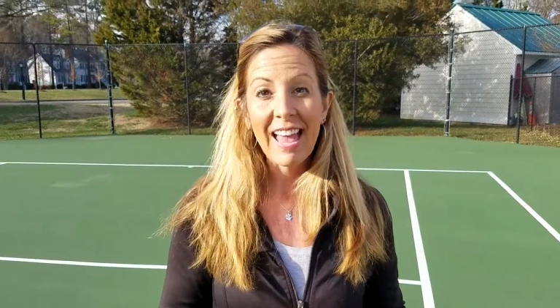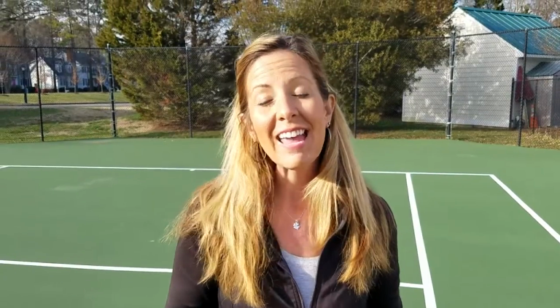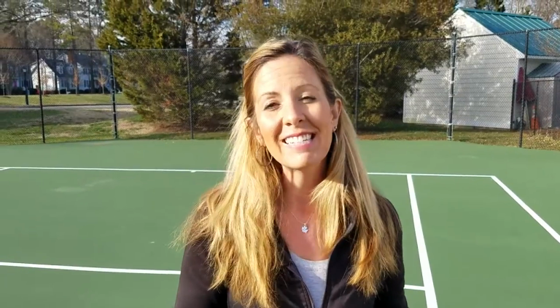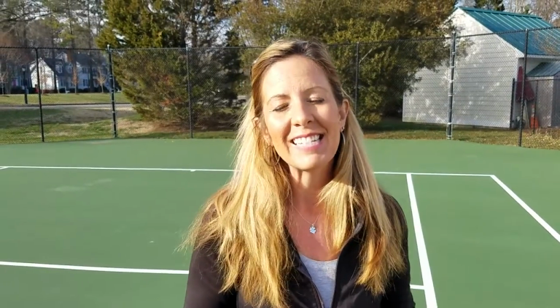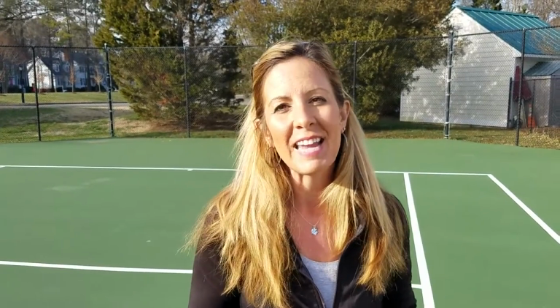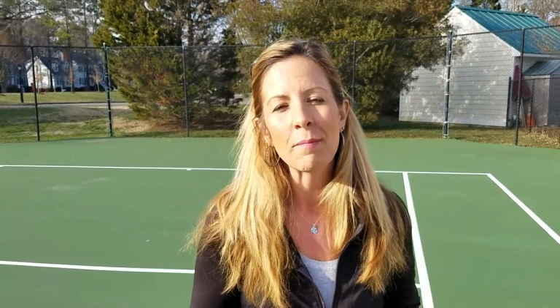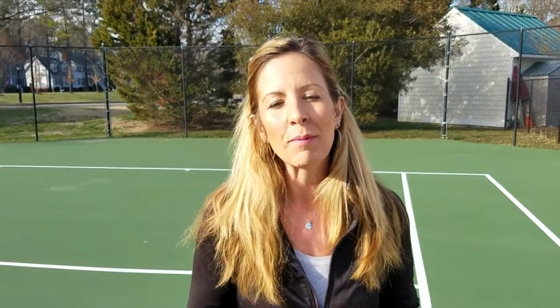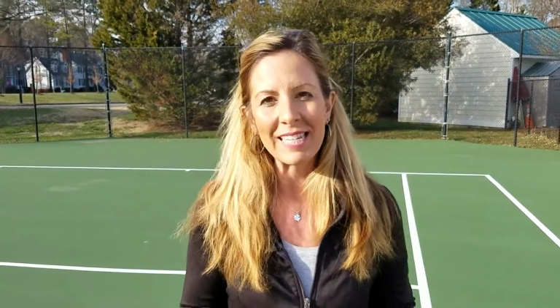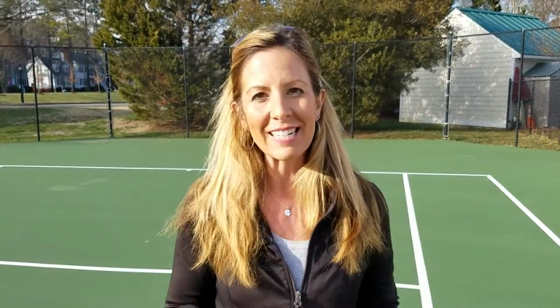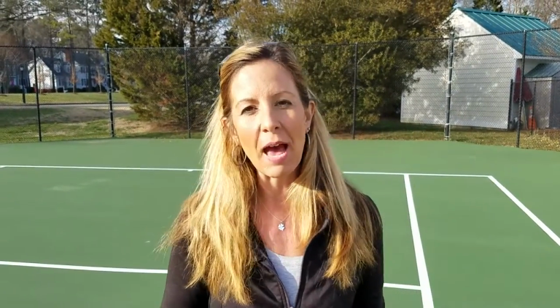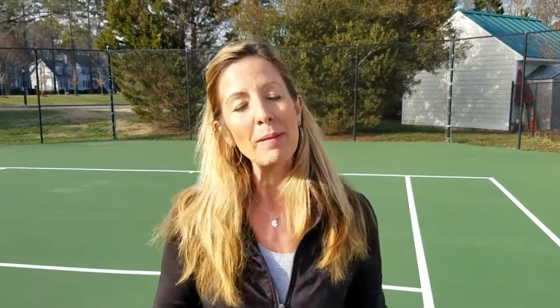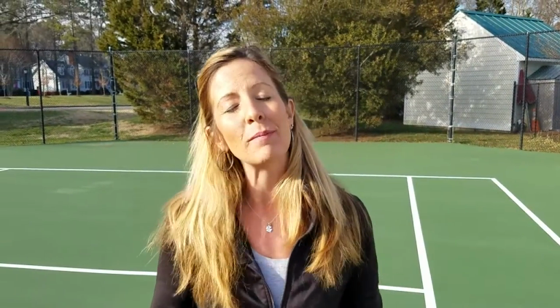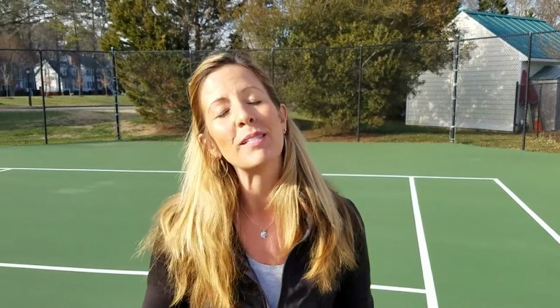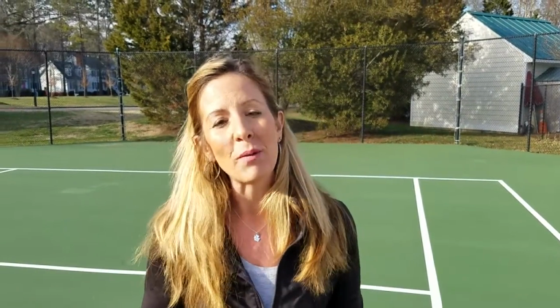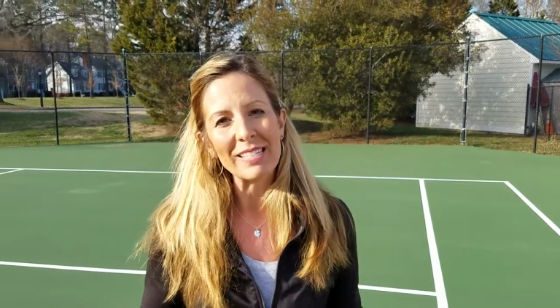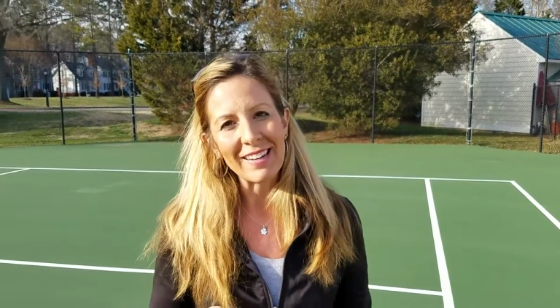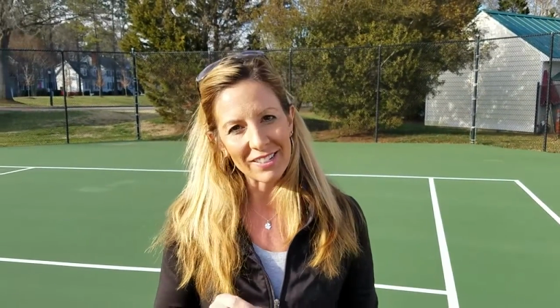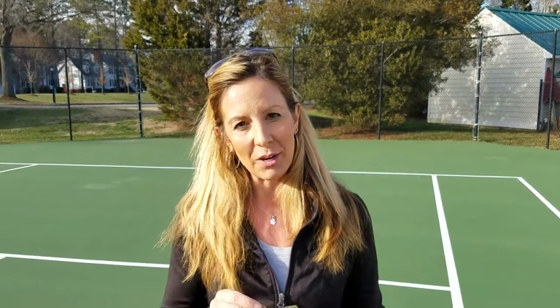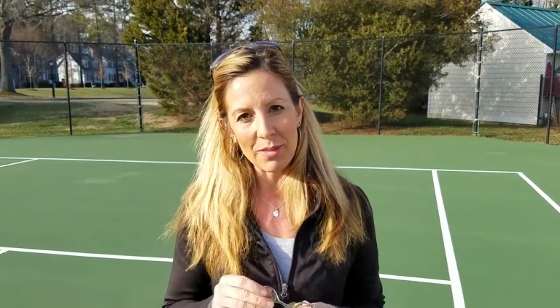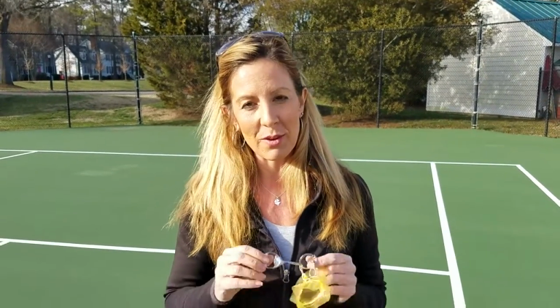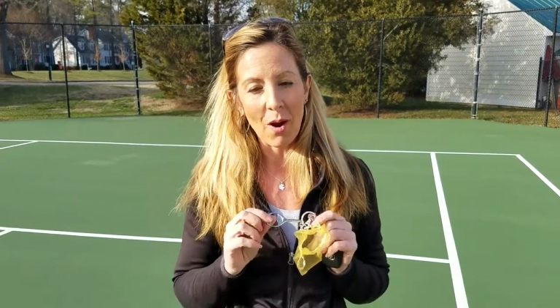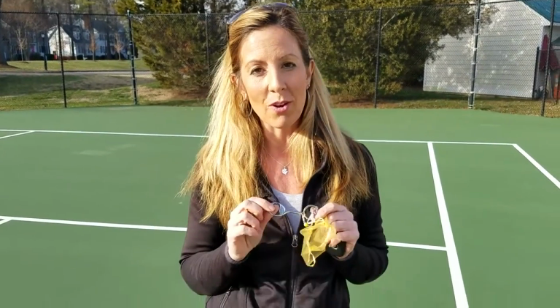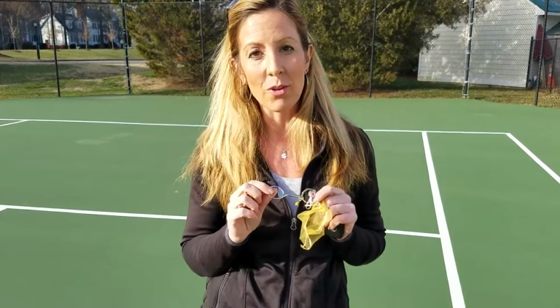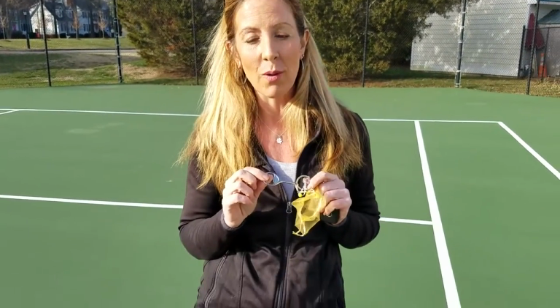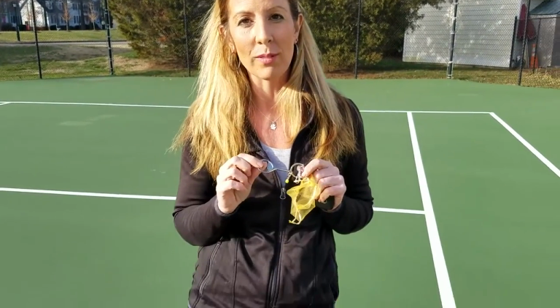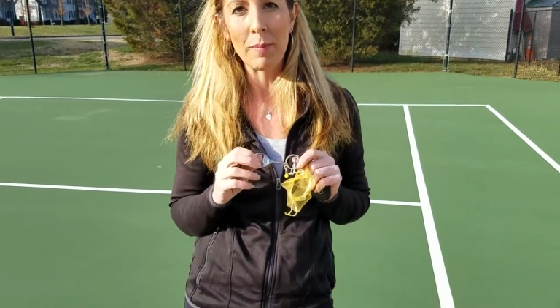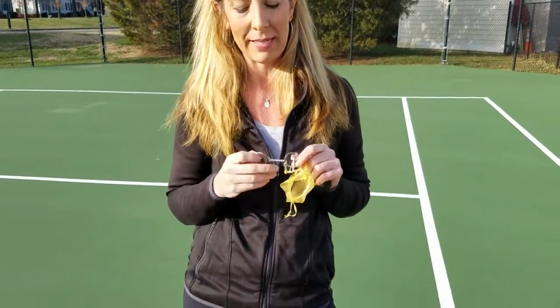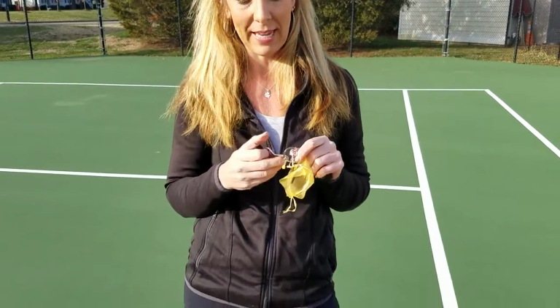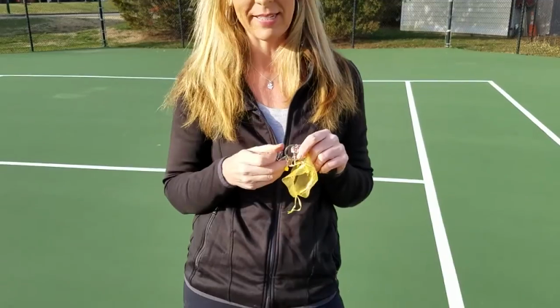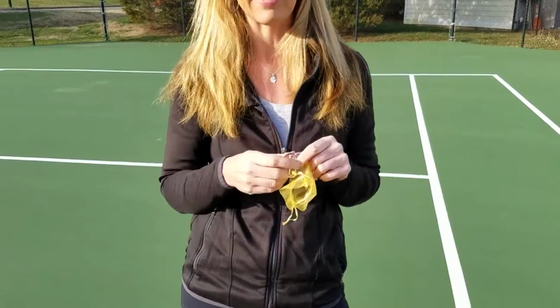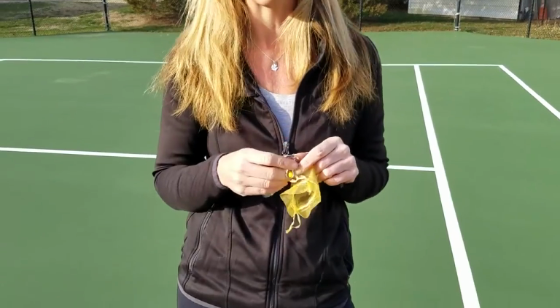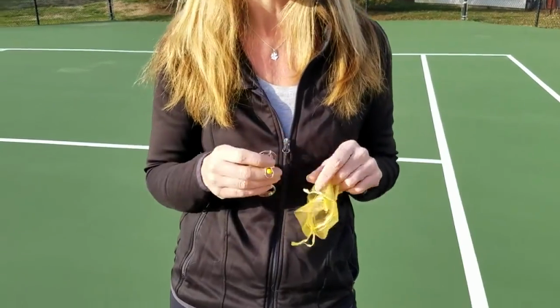Hey, it's Kasey Hammond with Tennis Happies. I'm so excited to share with you our new Ultimate Tennis Accessory.